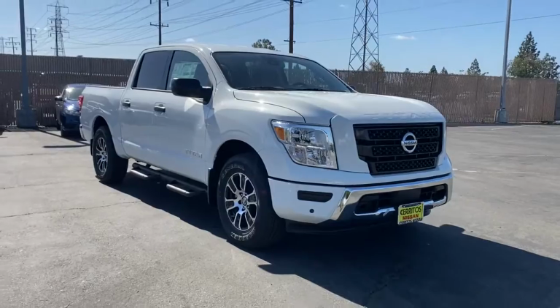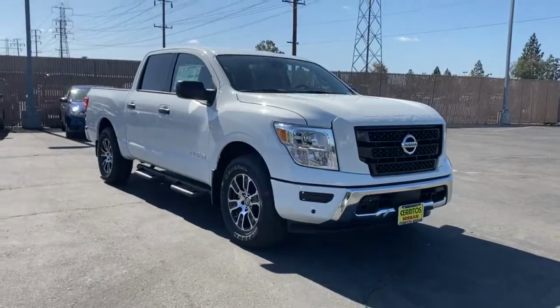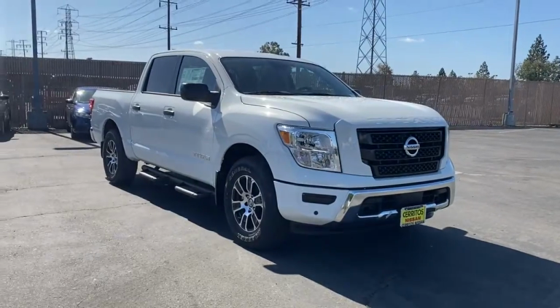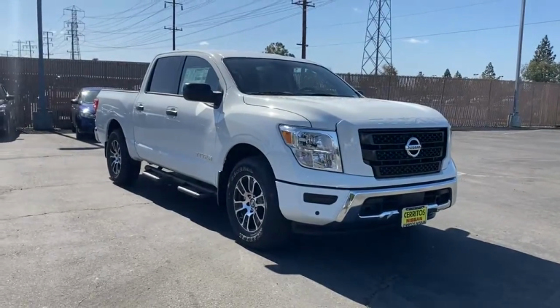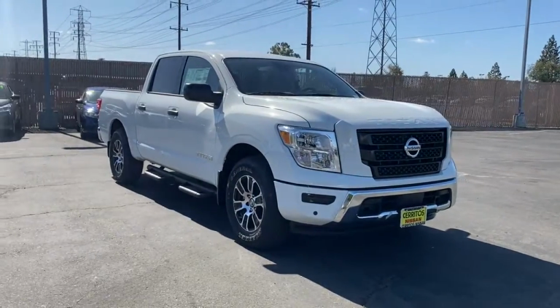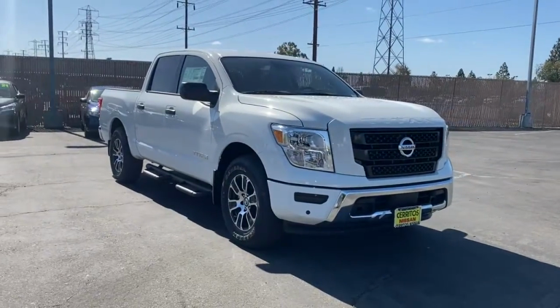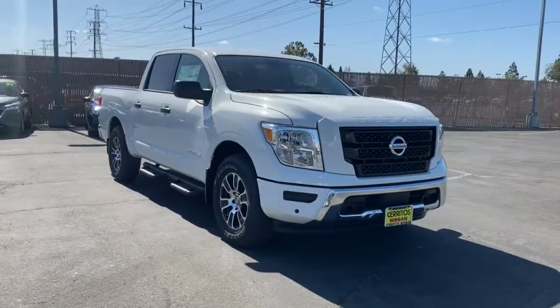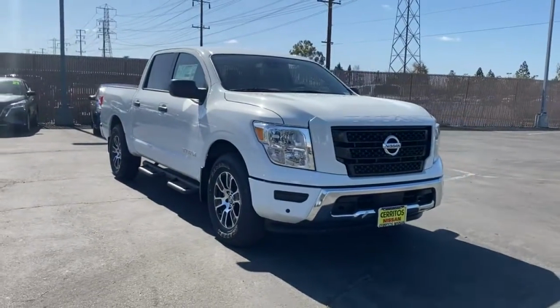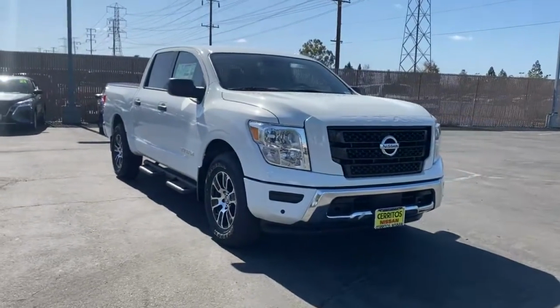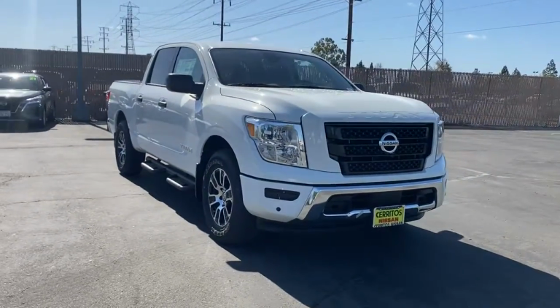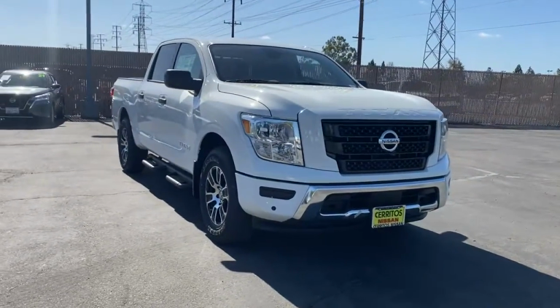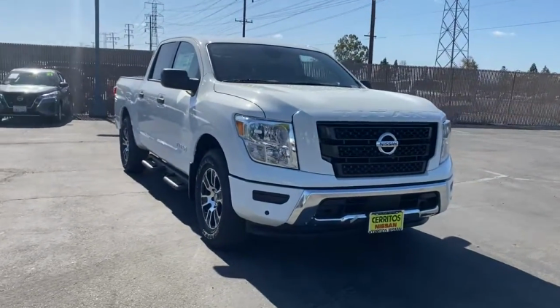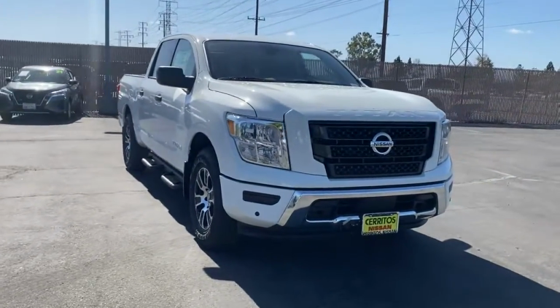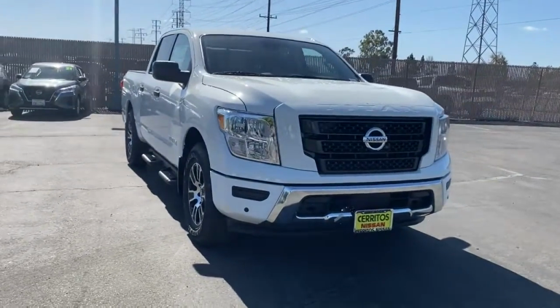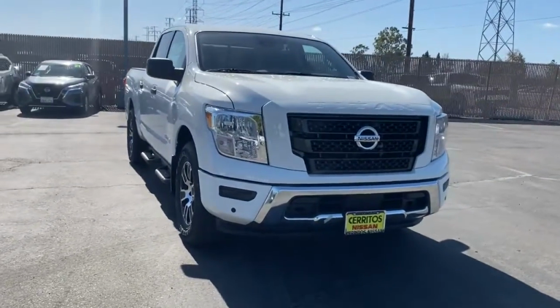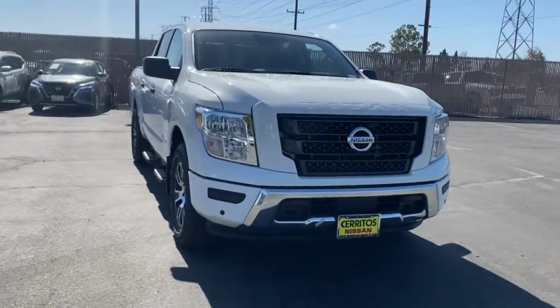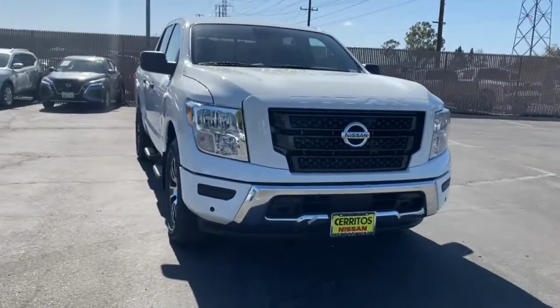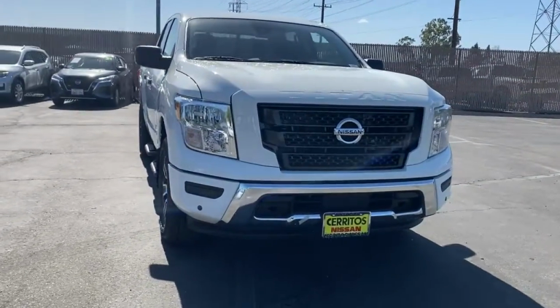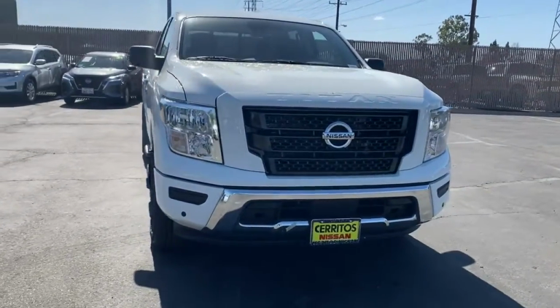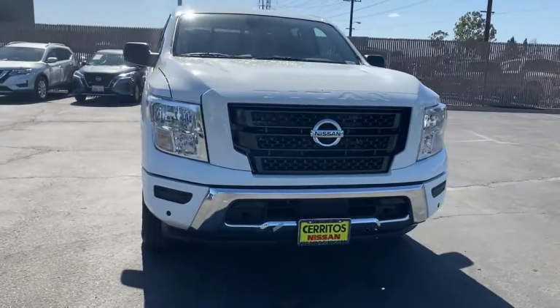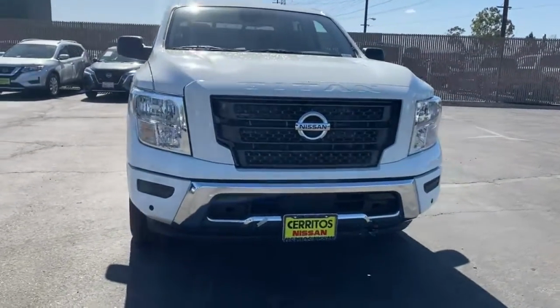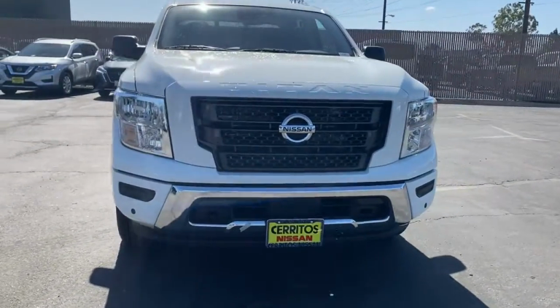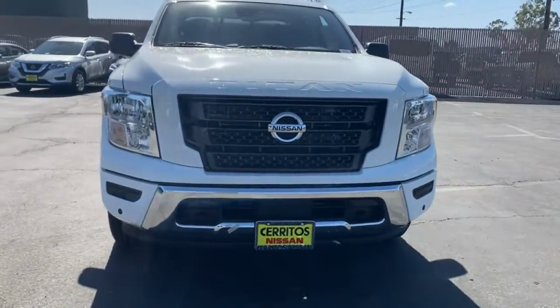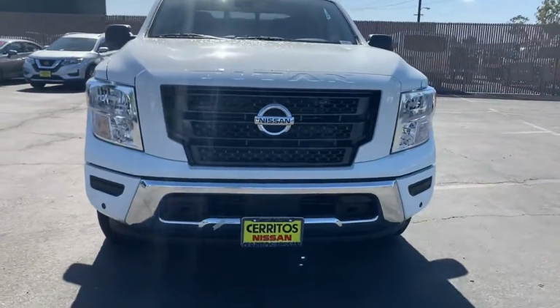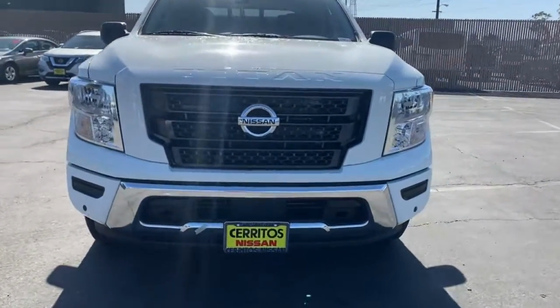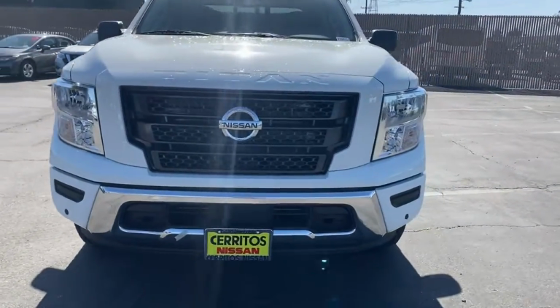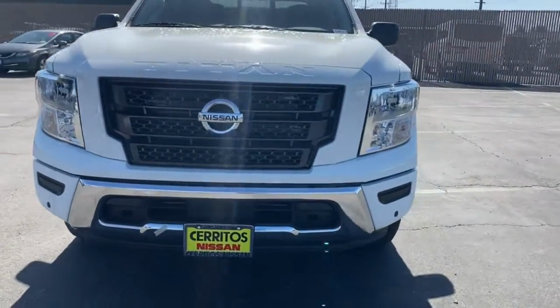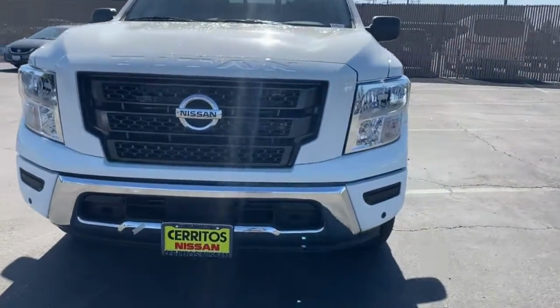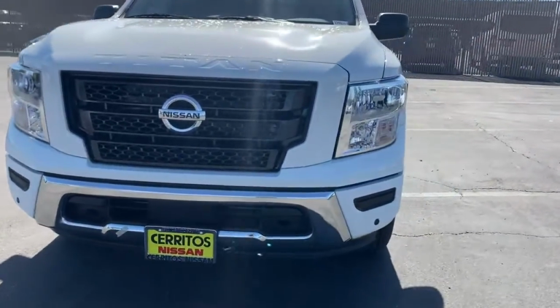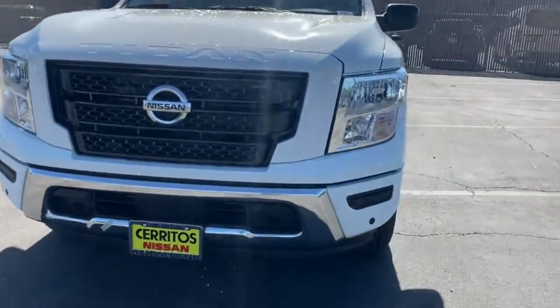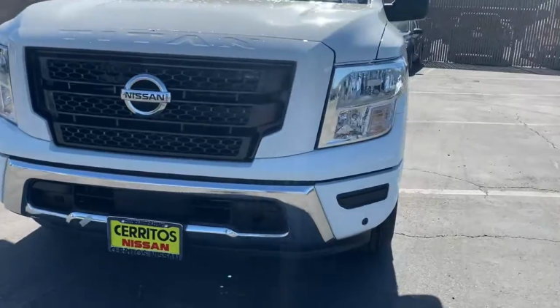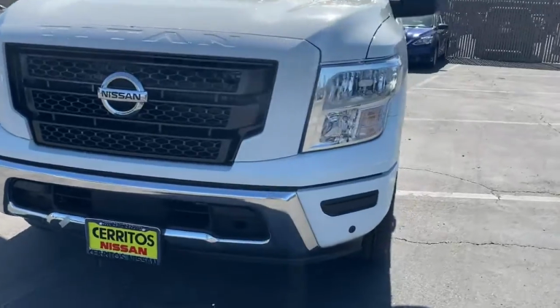You don't have to give up comfort to get capability. This luxurious Titan offers the best of both worlds.